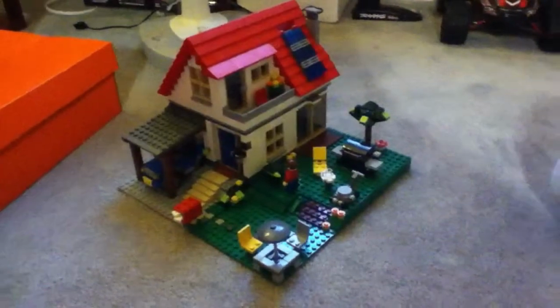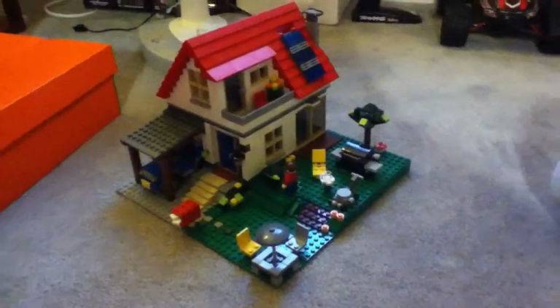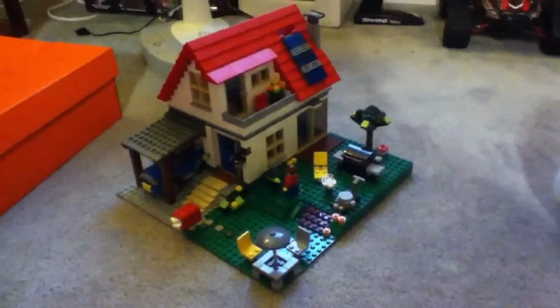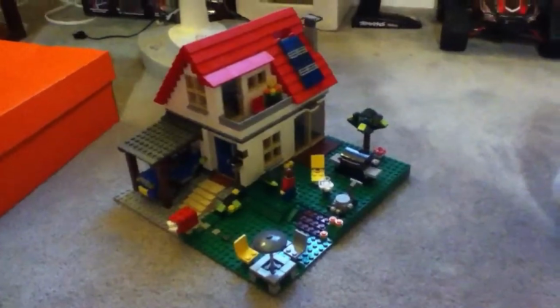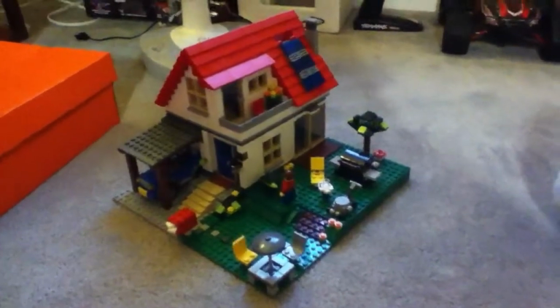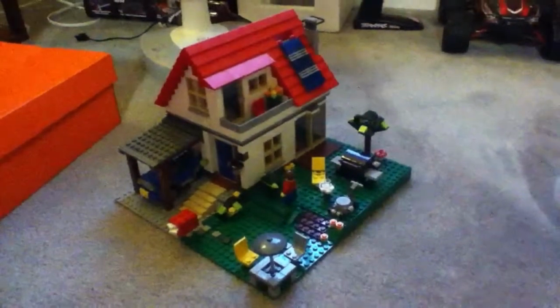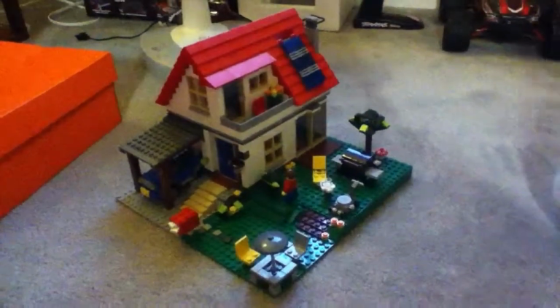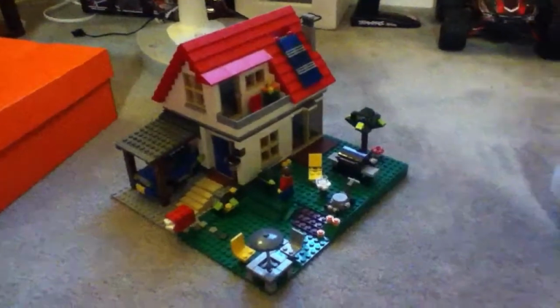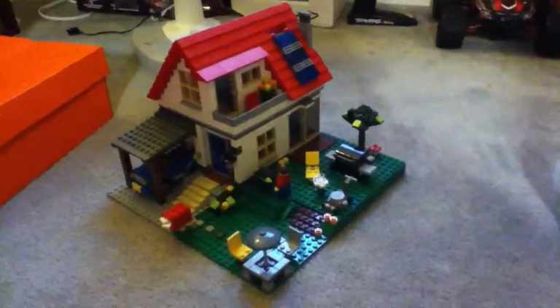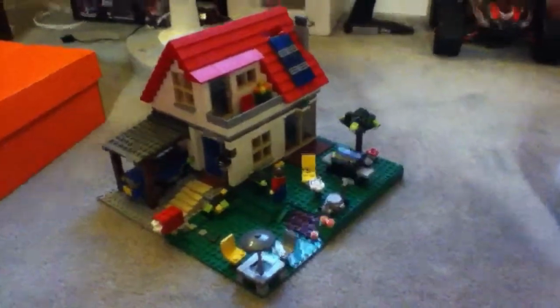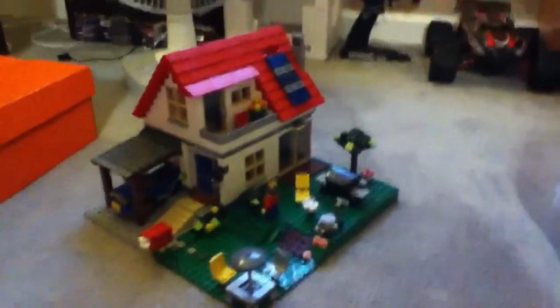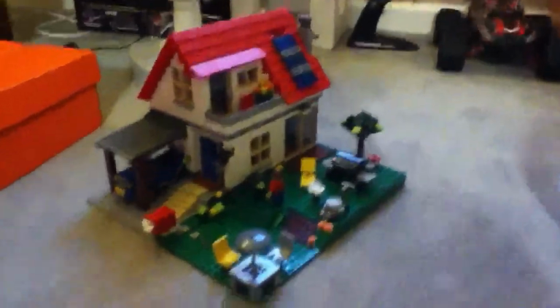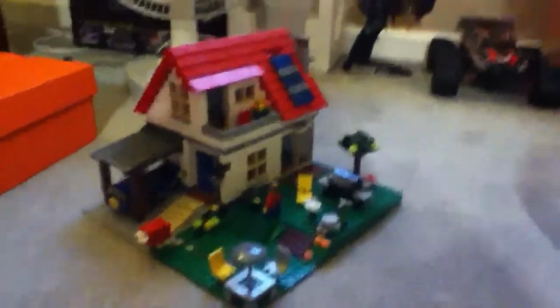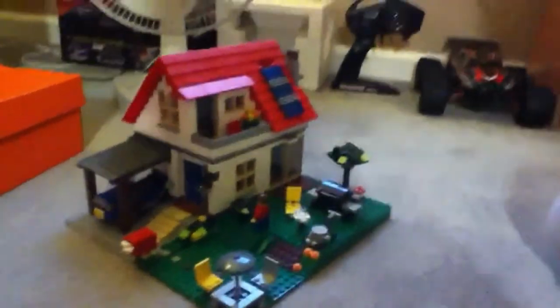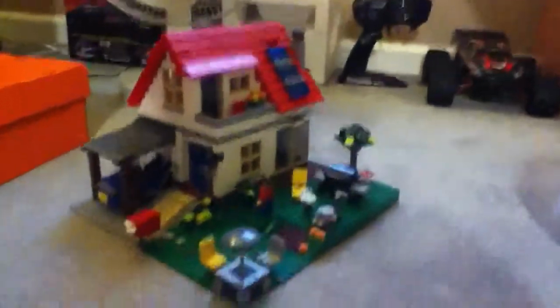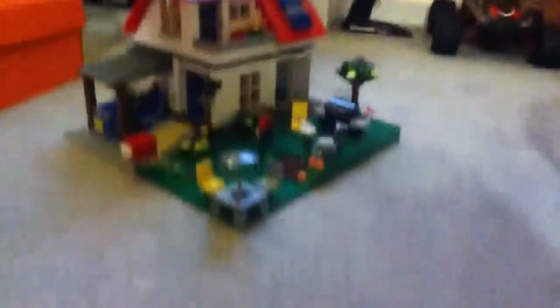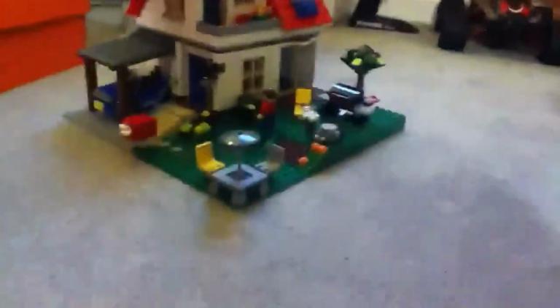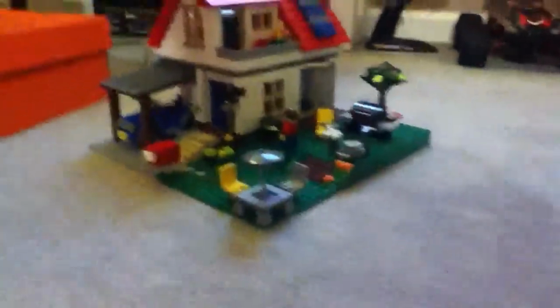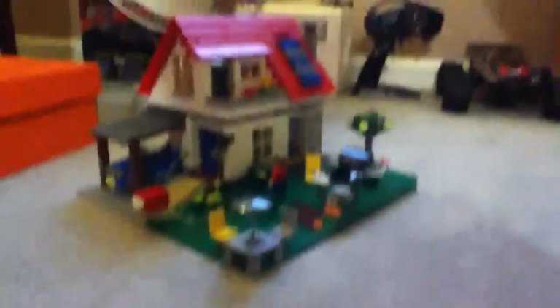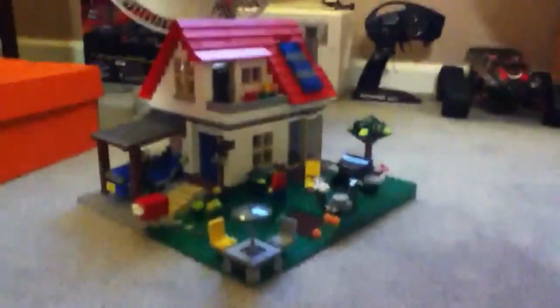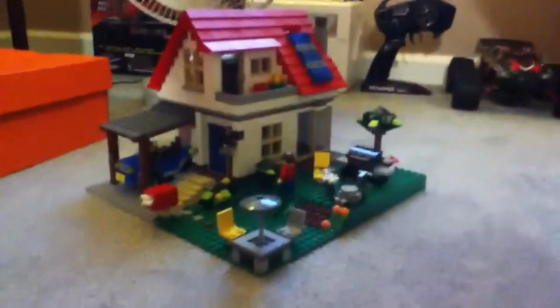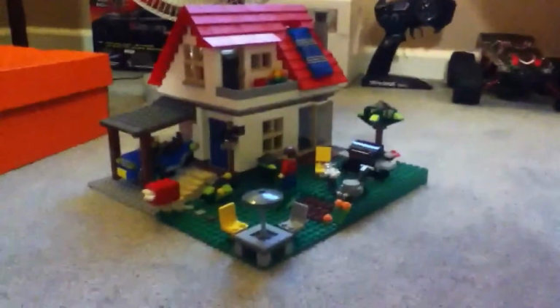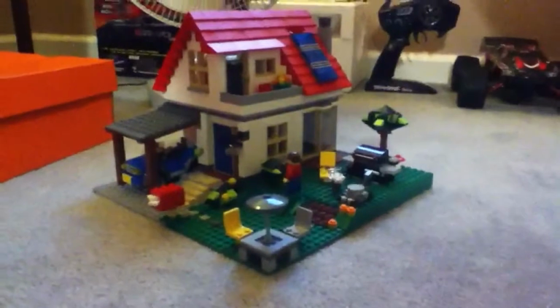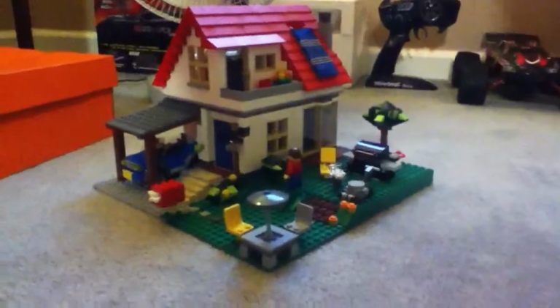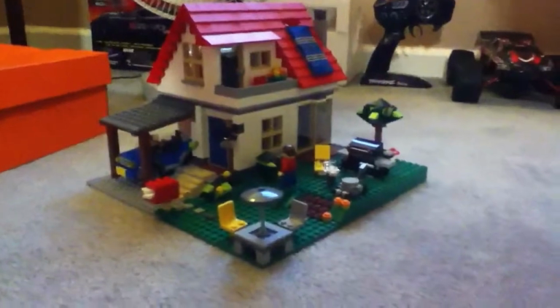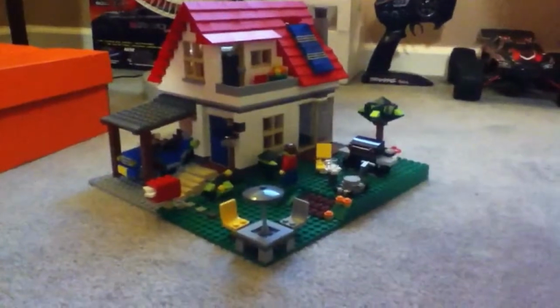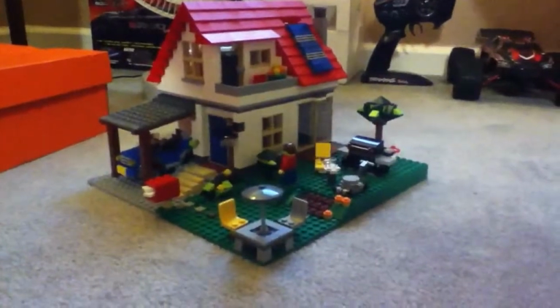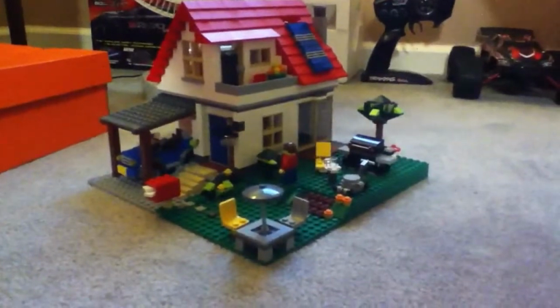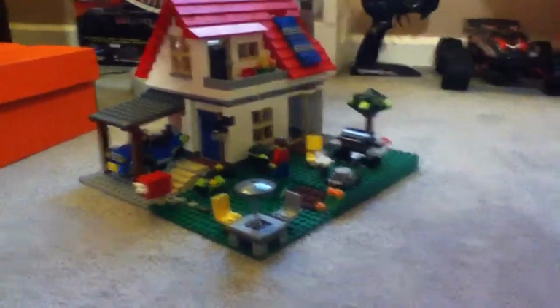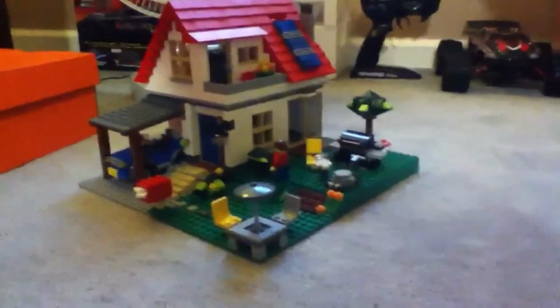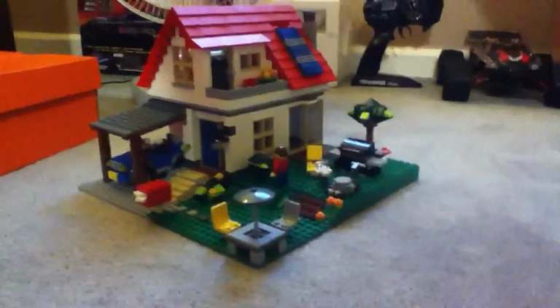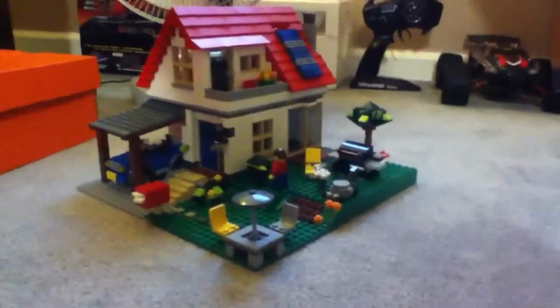Hello, and this is Toys for Boys, bringing a review of the Lego set Hillside House.